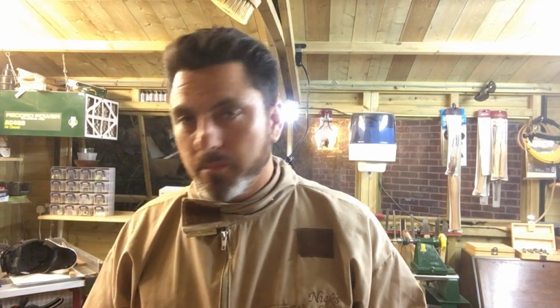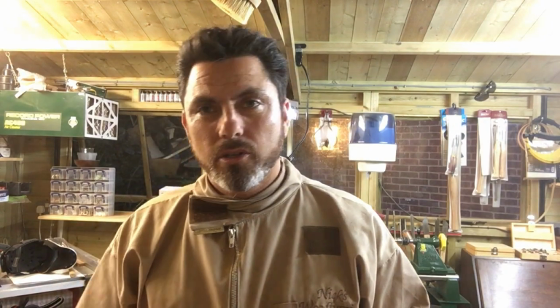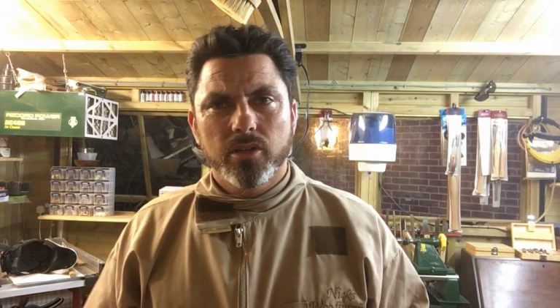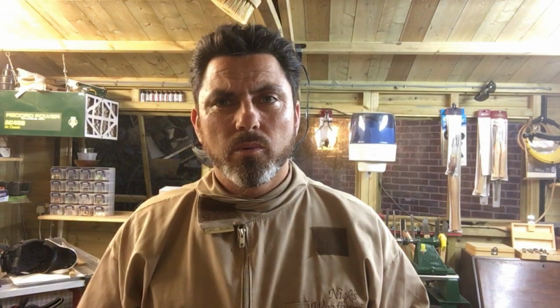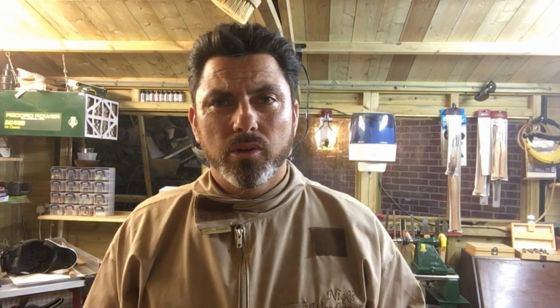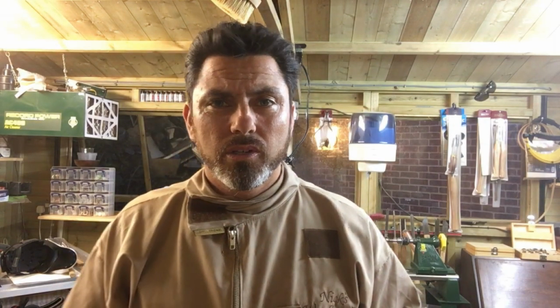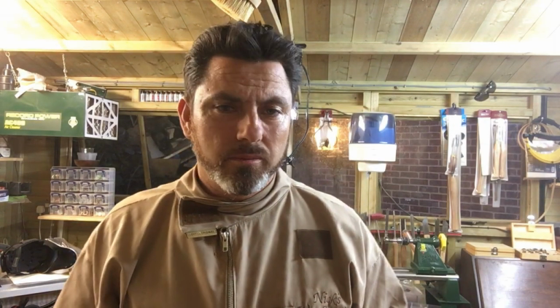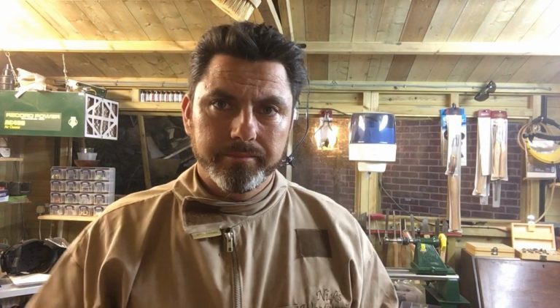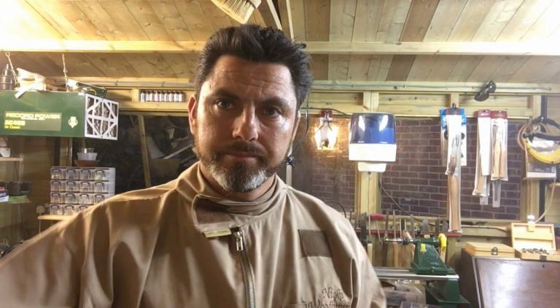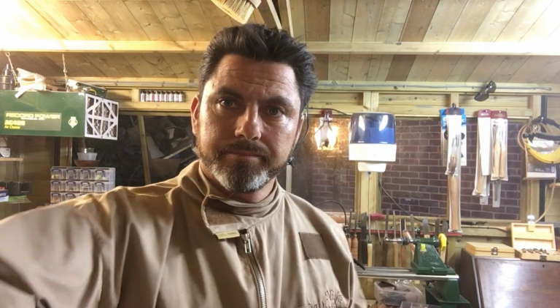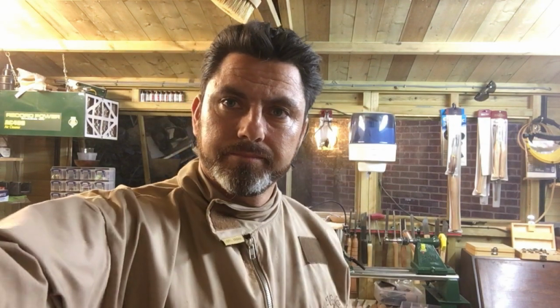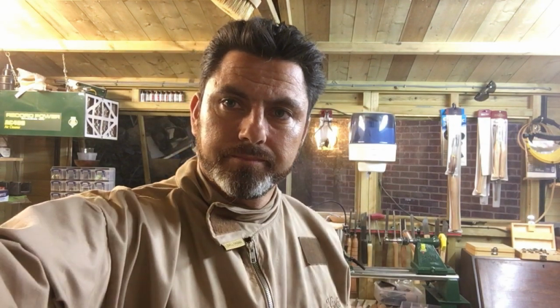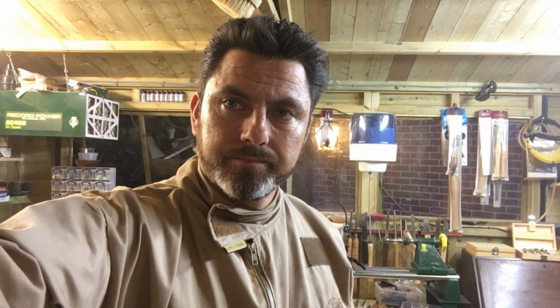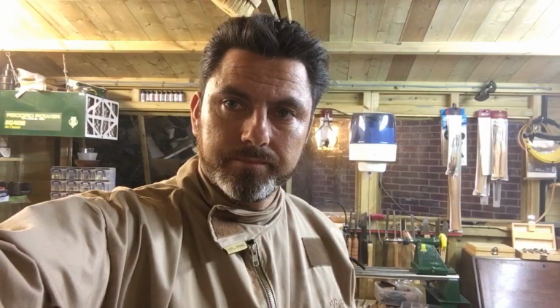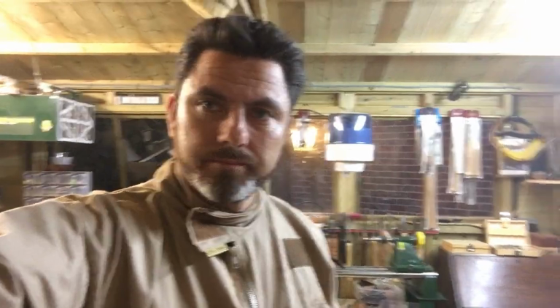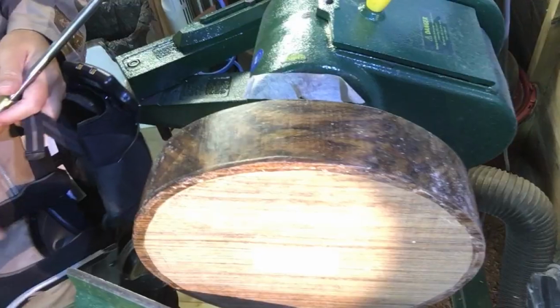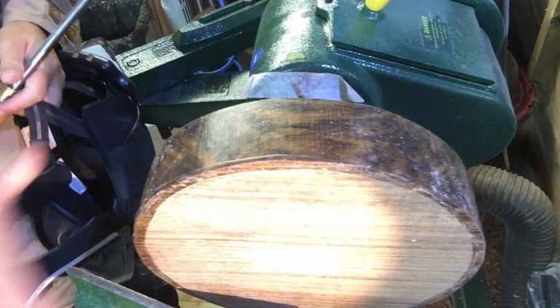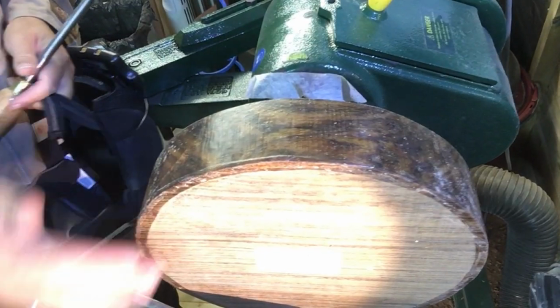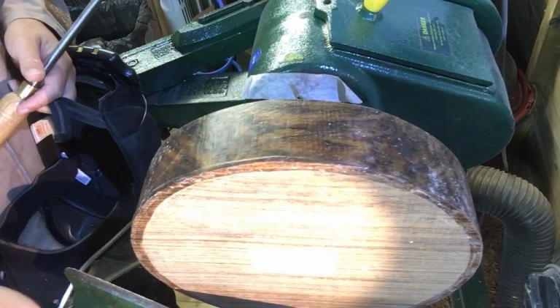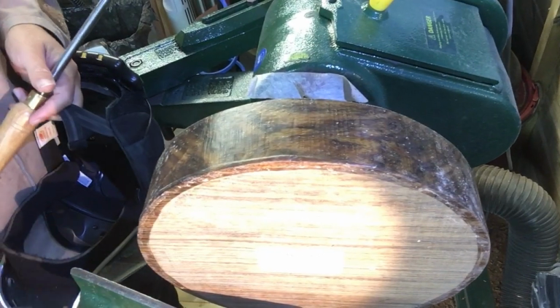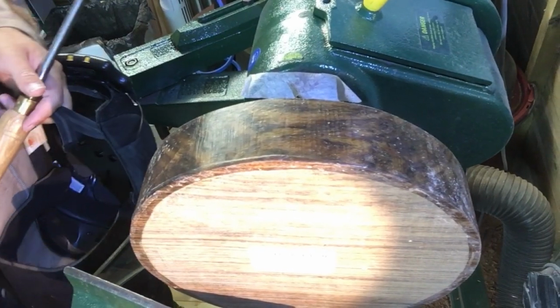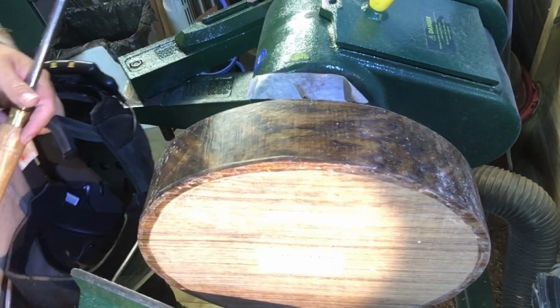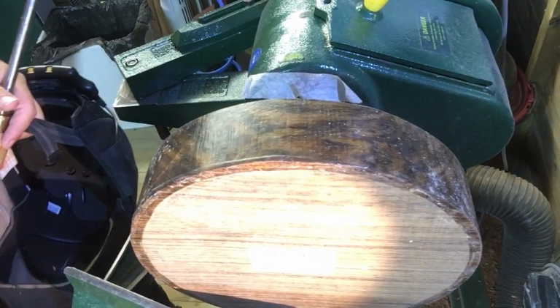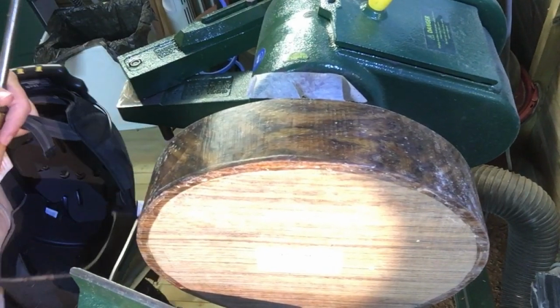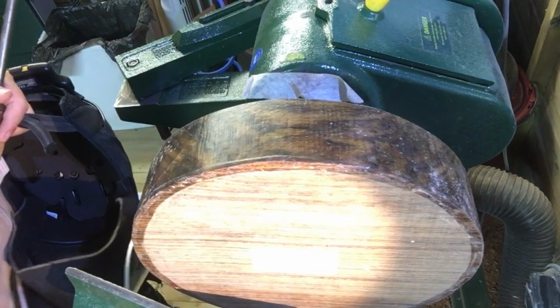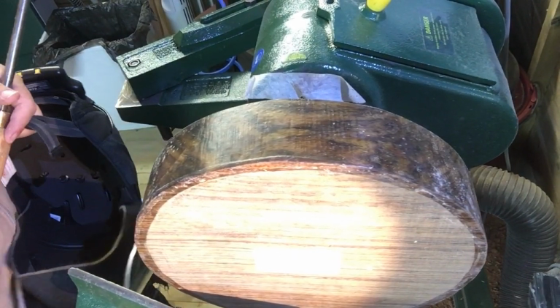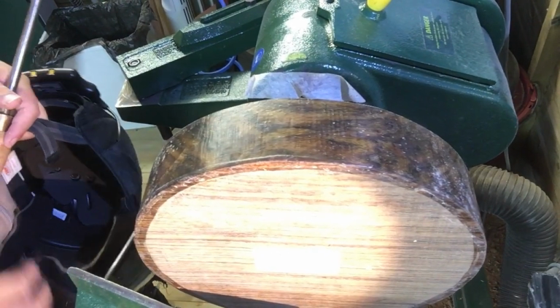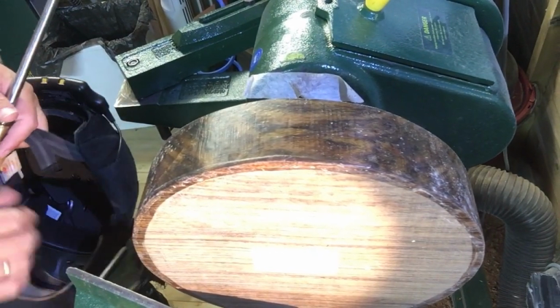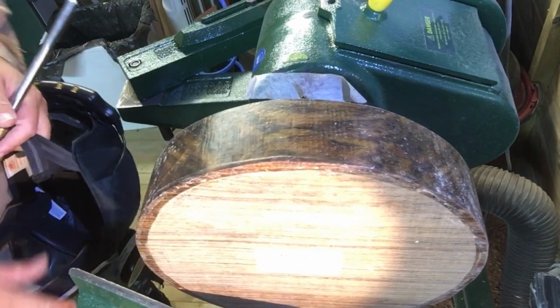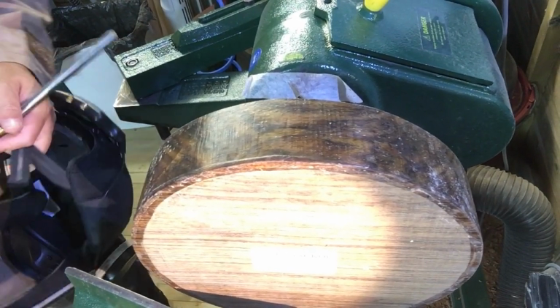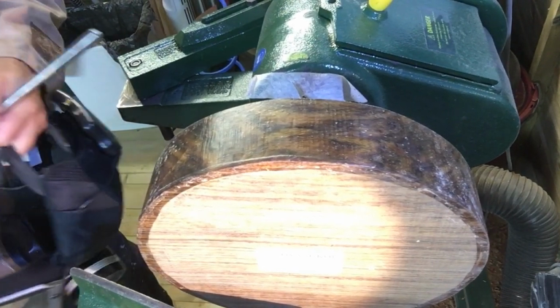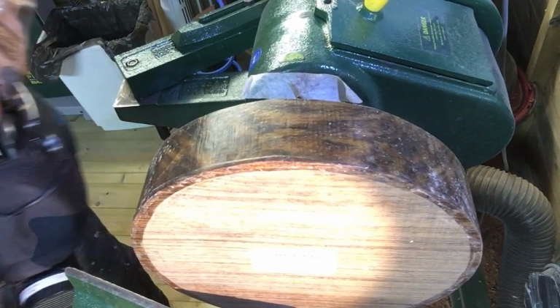I've got this up on the lathe - it's a bit wobbly but we'll sort that out.